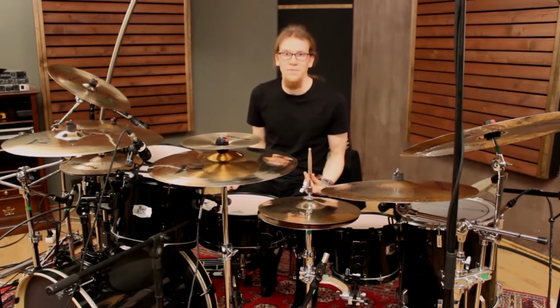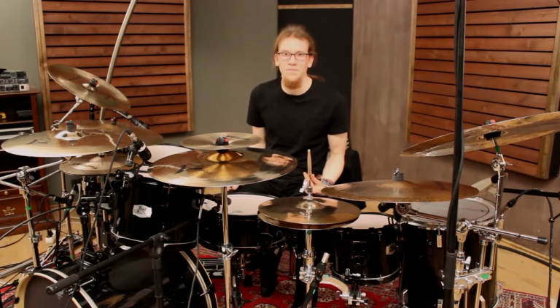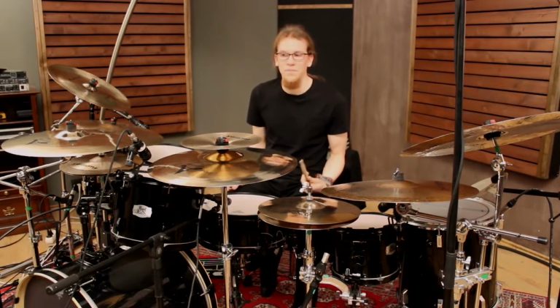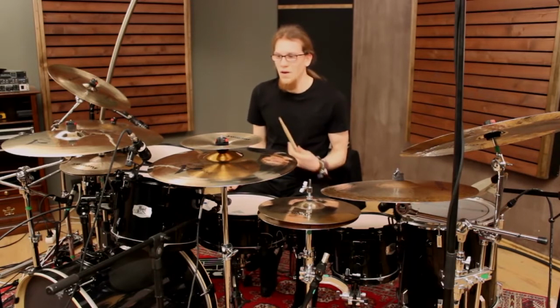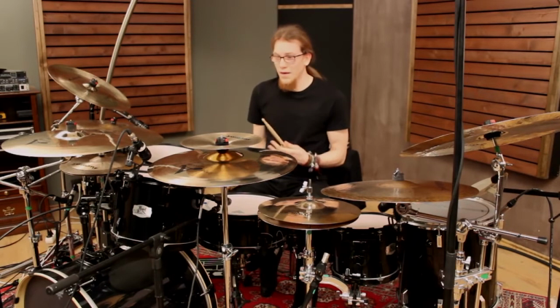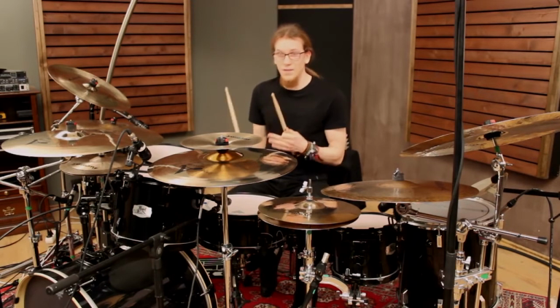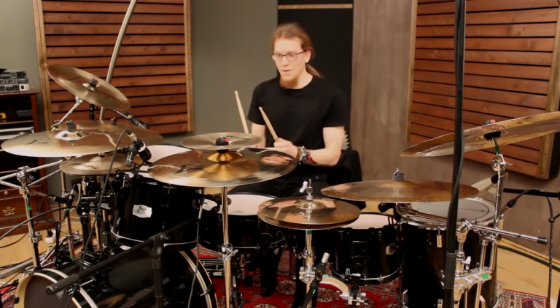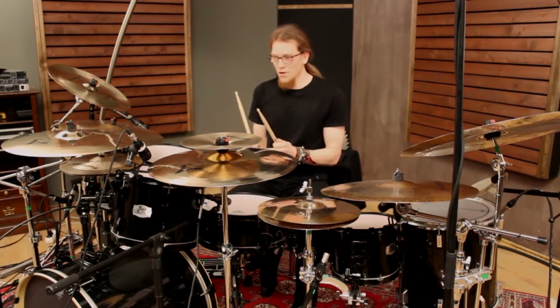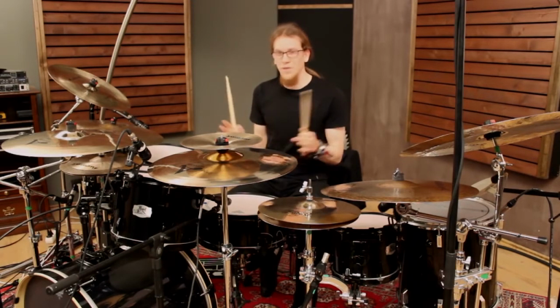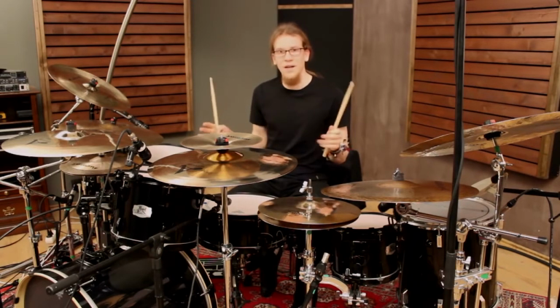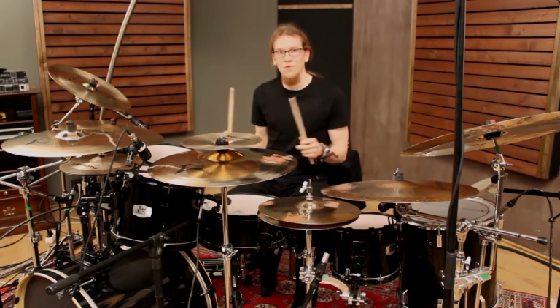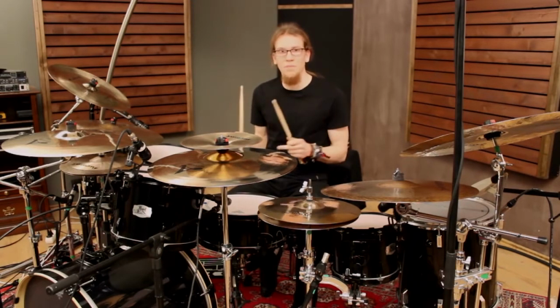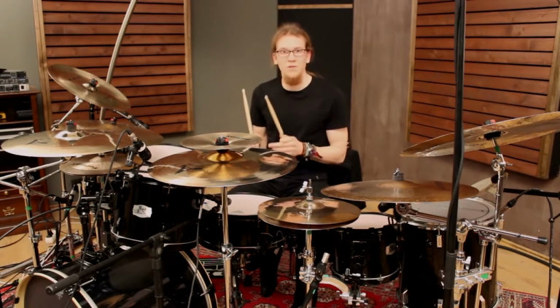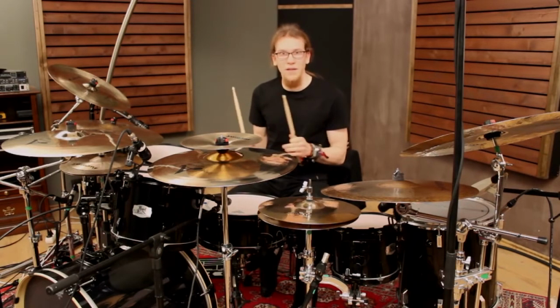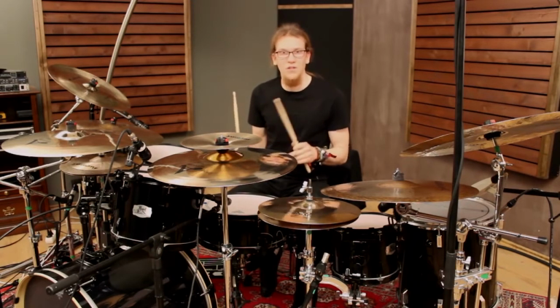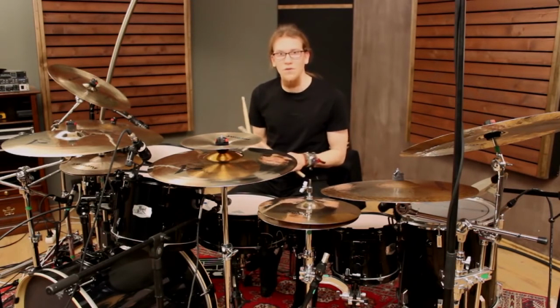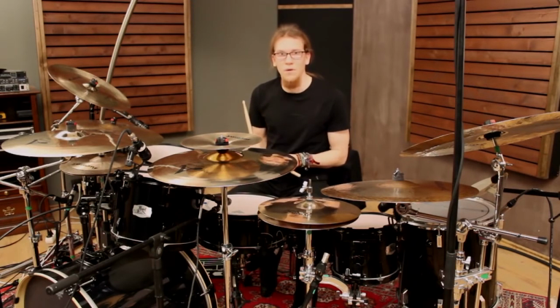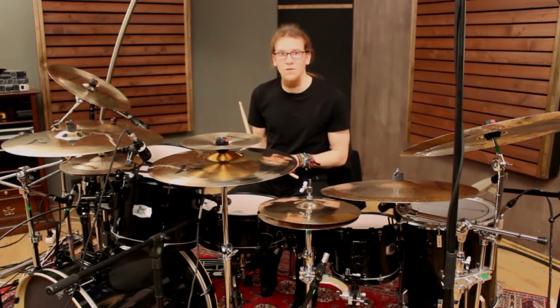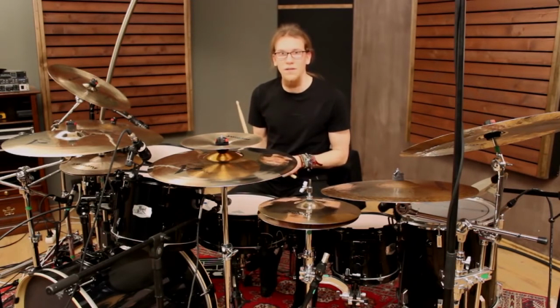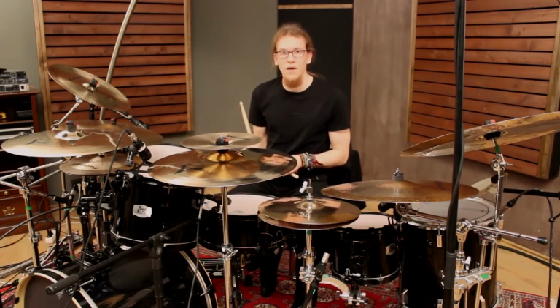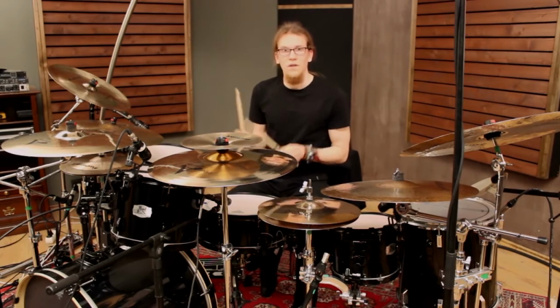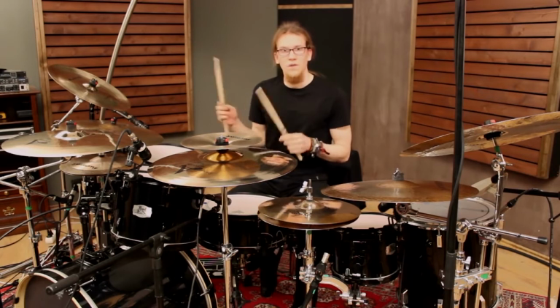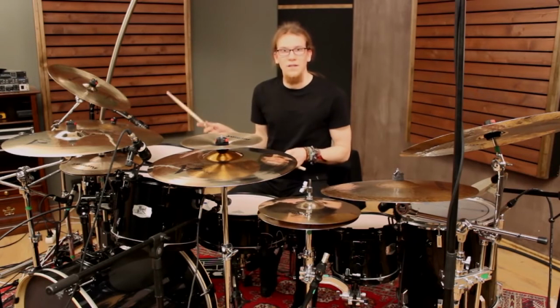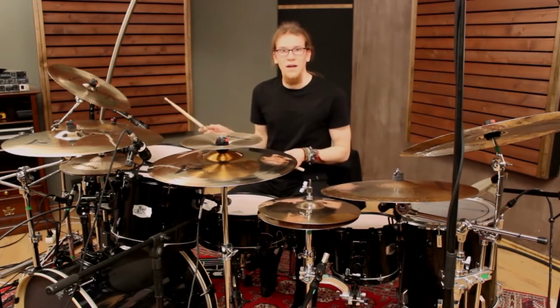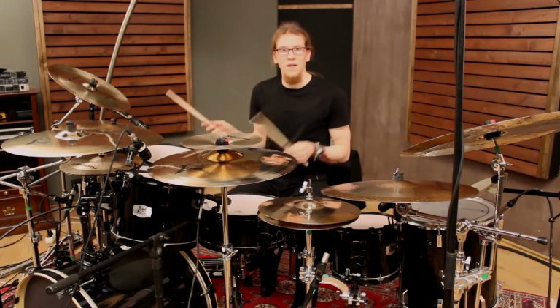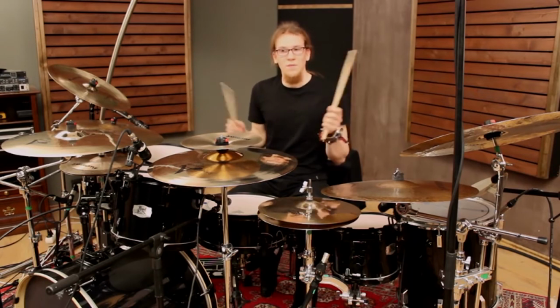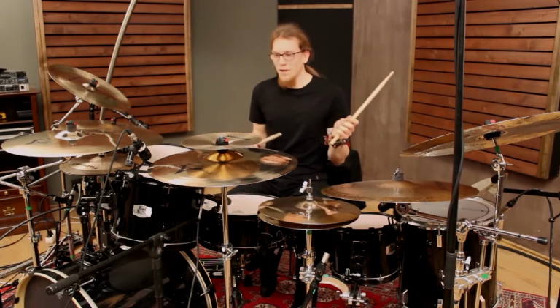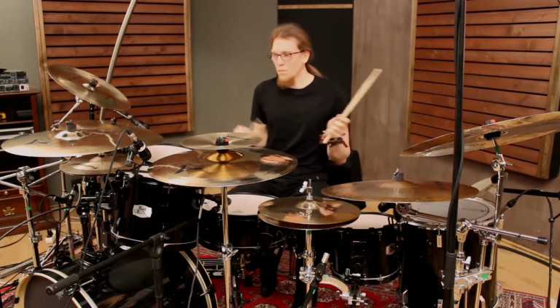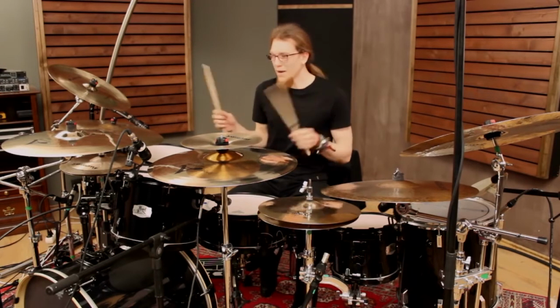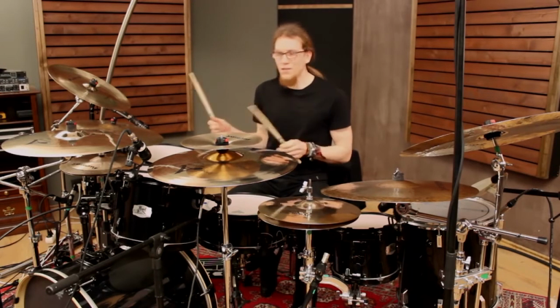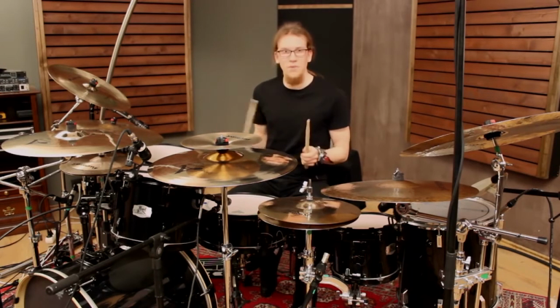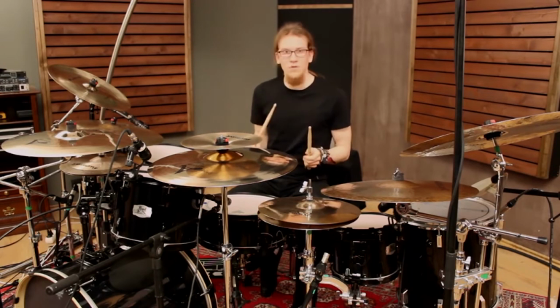I myself play on a completely symmetrical setup and can mirror every exercise I practice also with my feet.